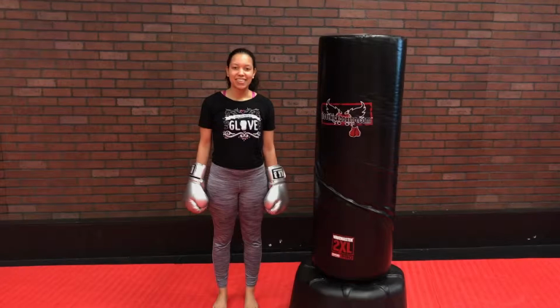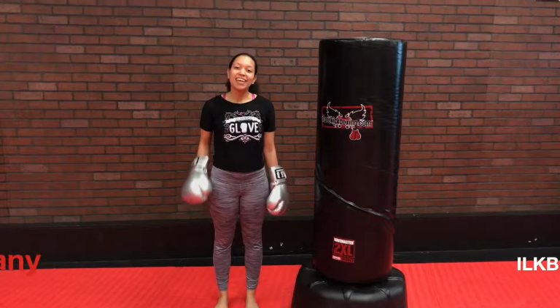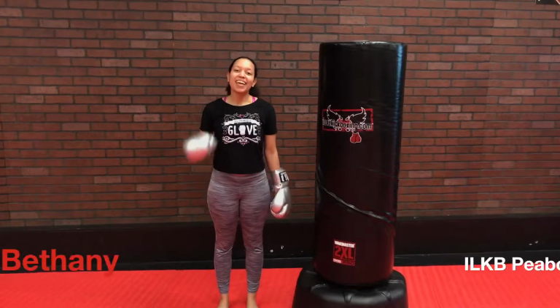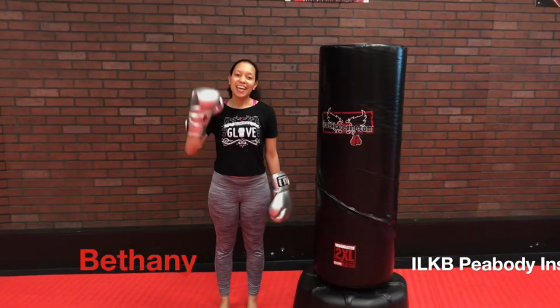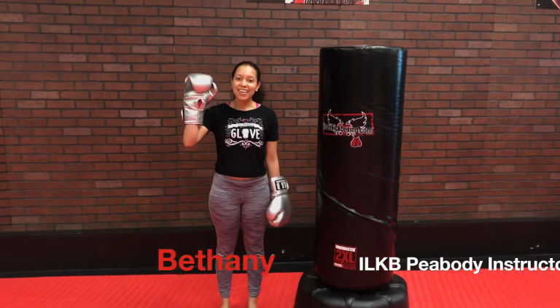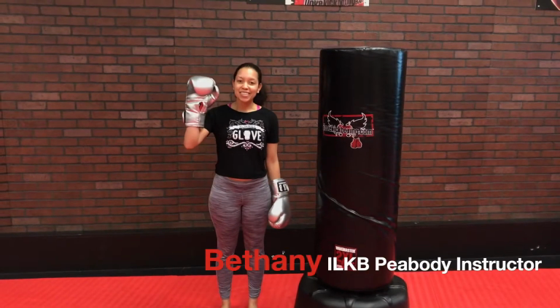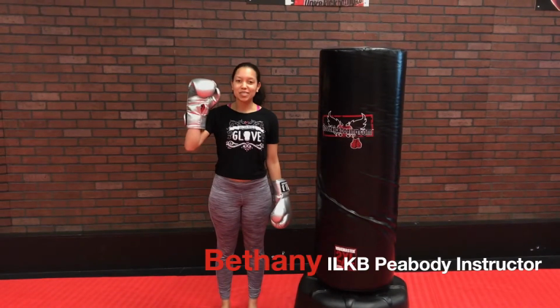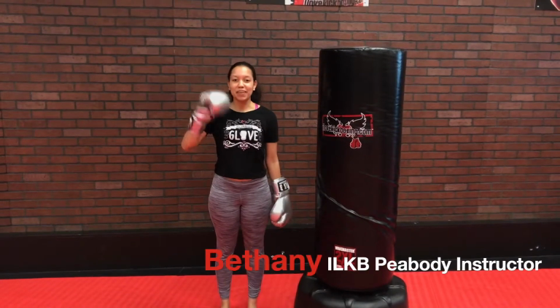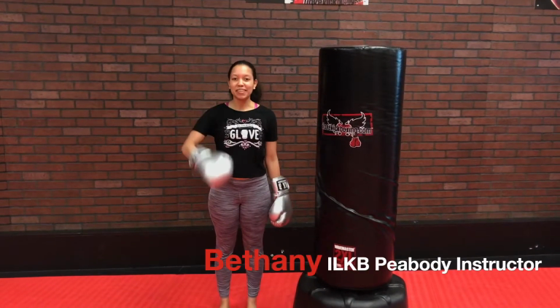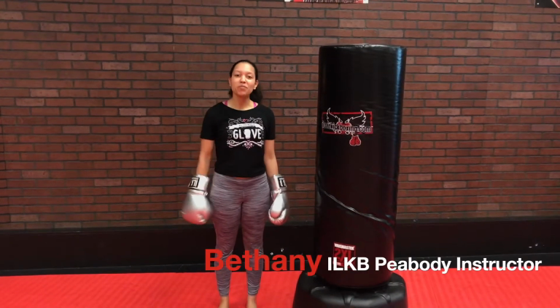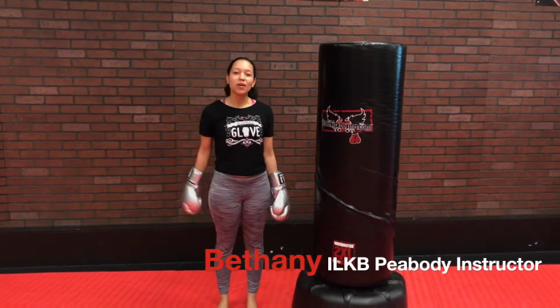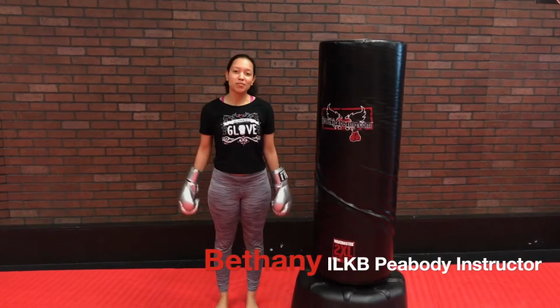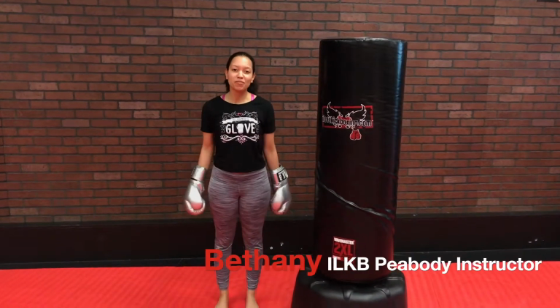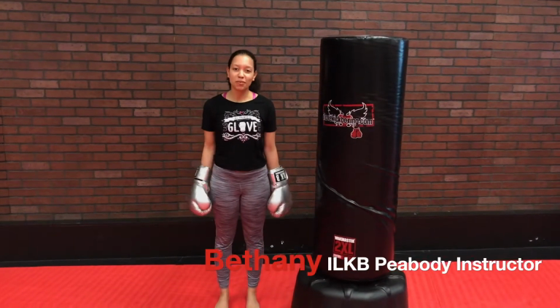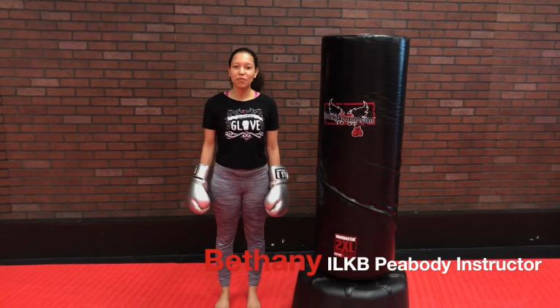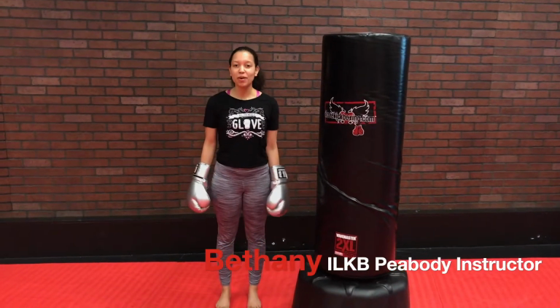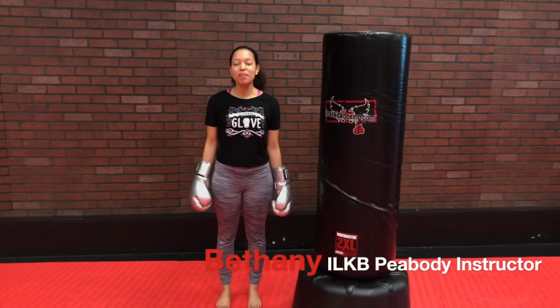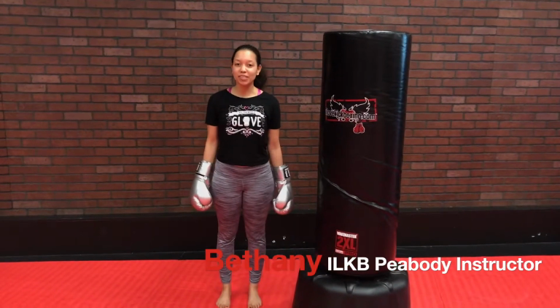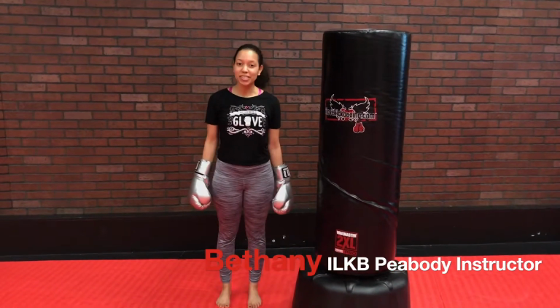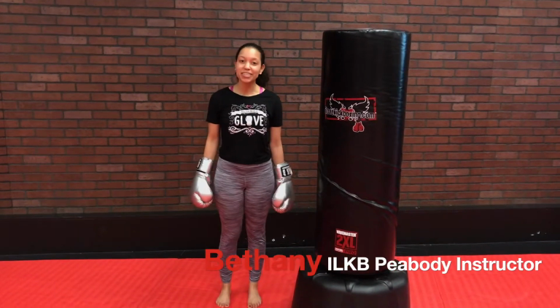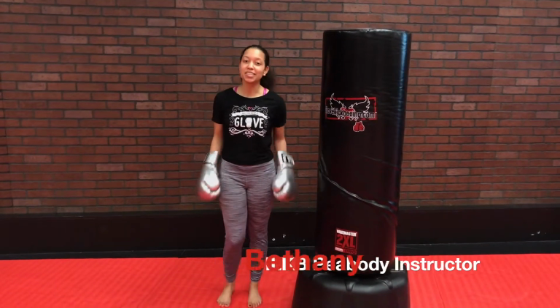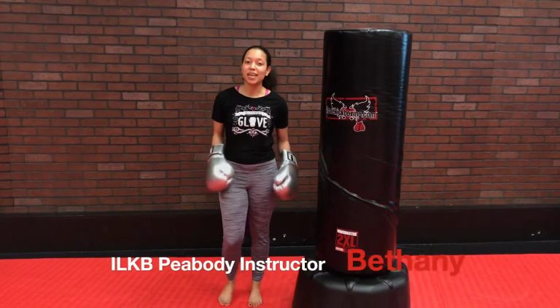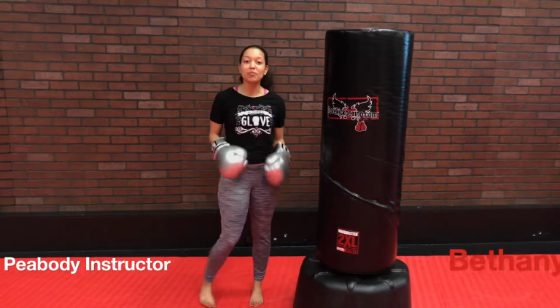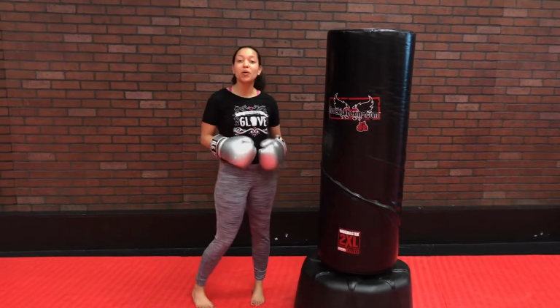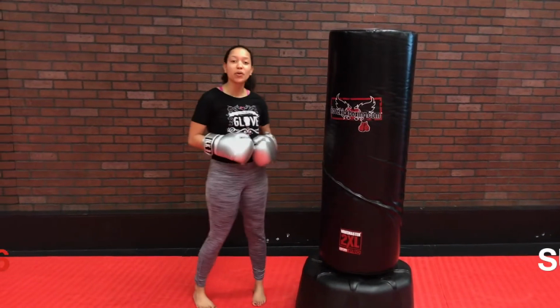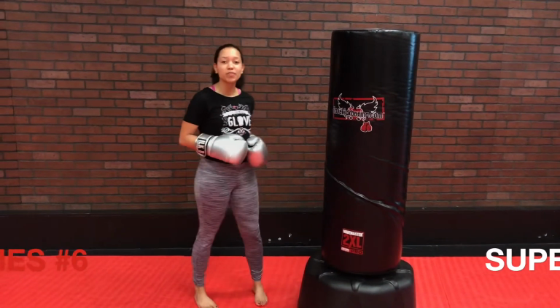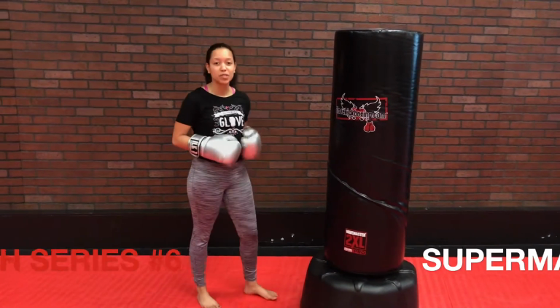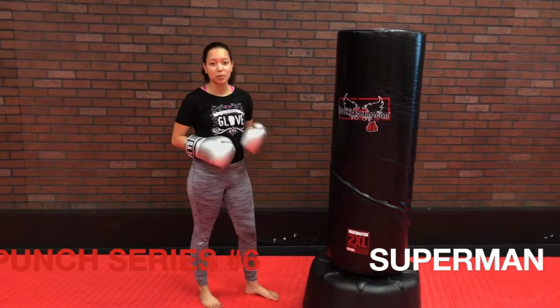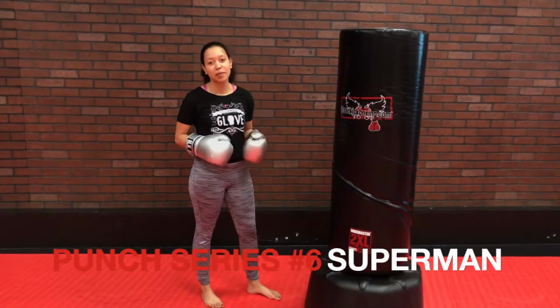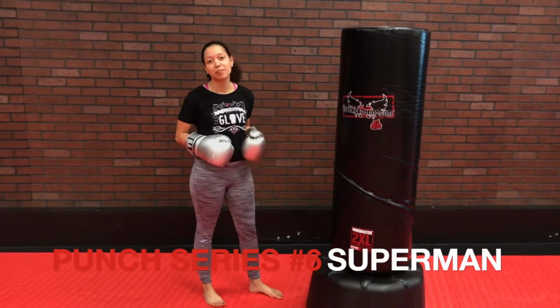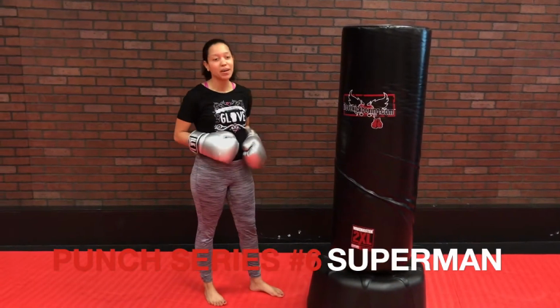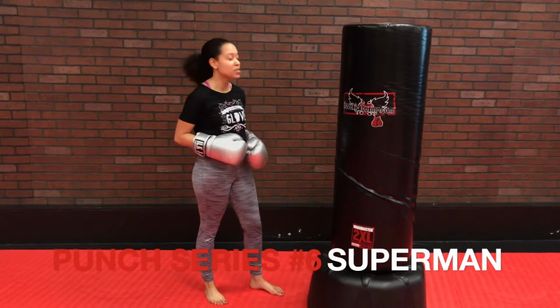Hey guys, it's Bethany. Welcome to Form Form Punch Series. Today we're going over the Superman Punch.